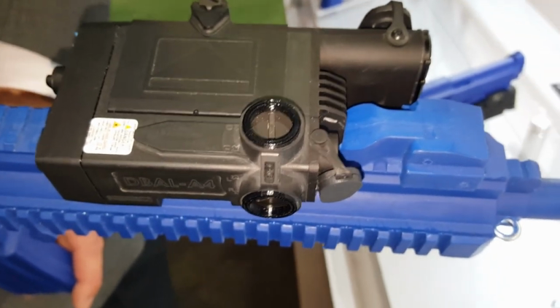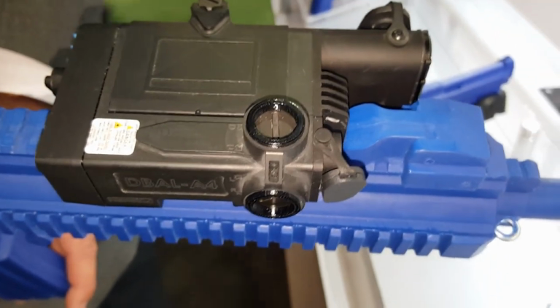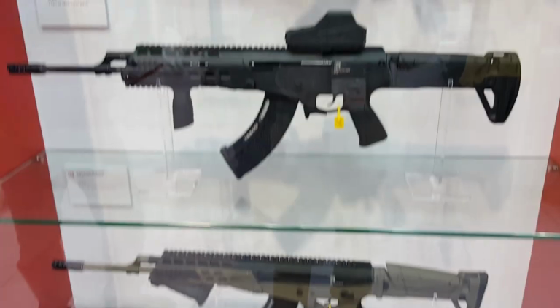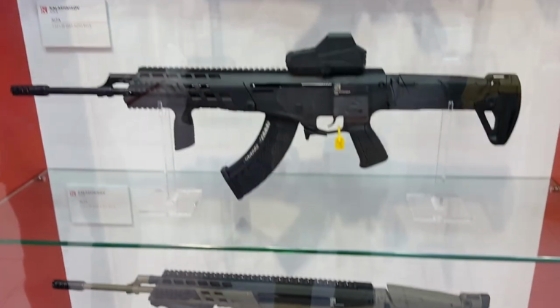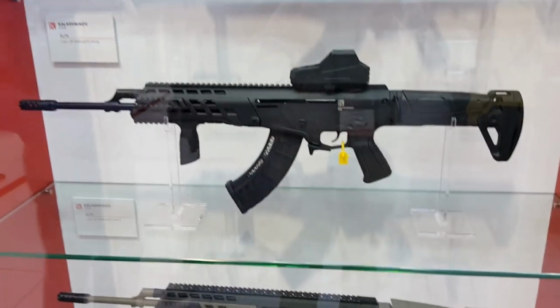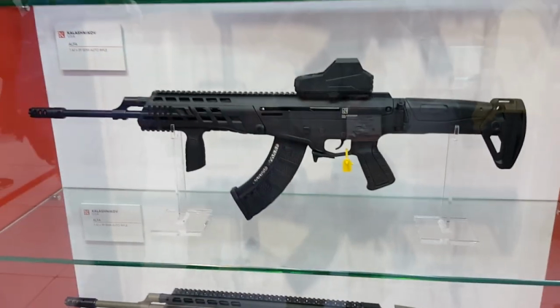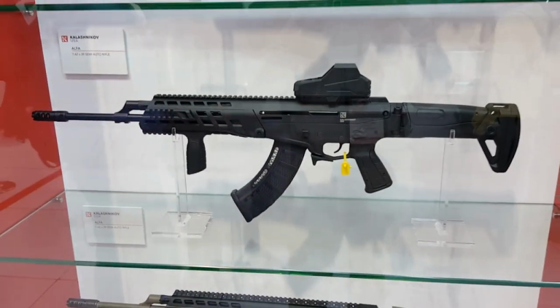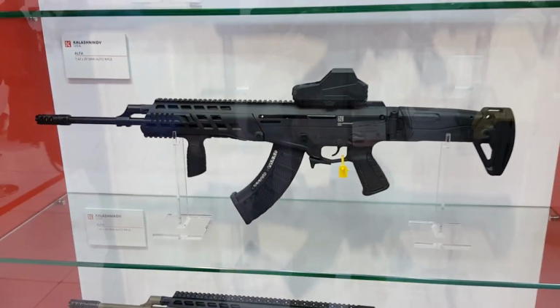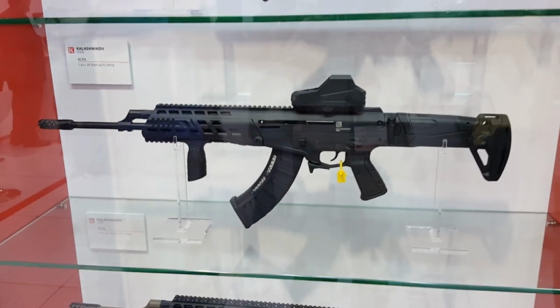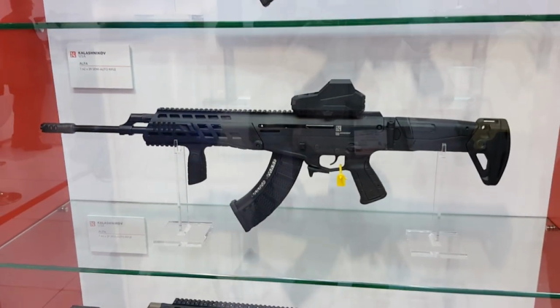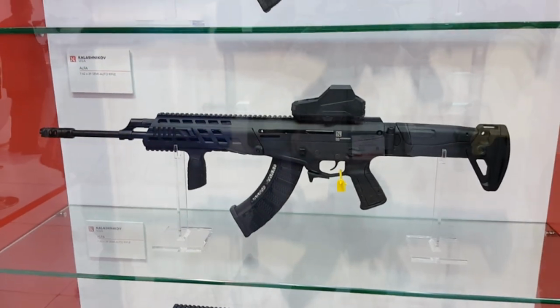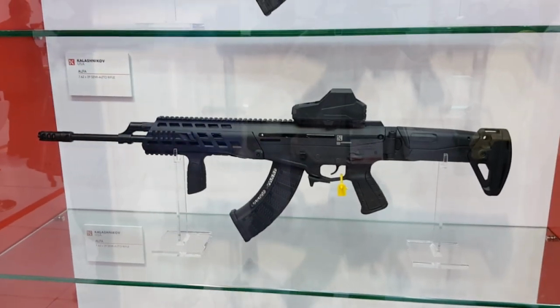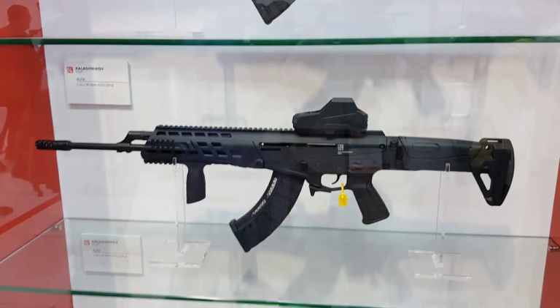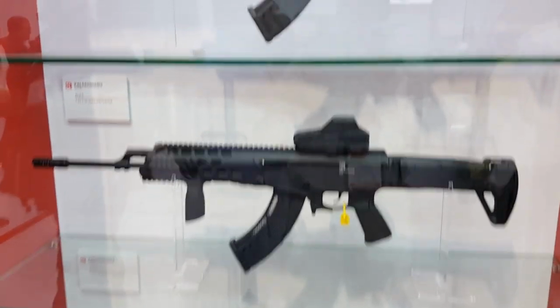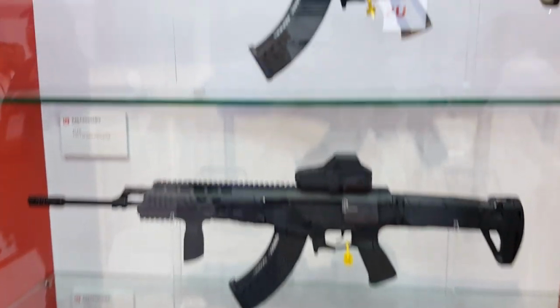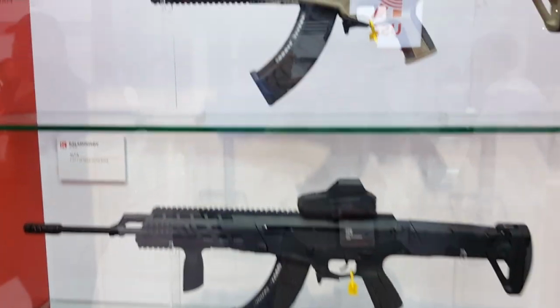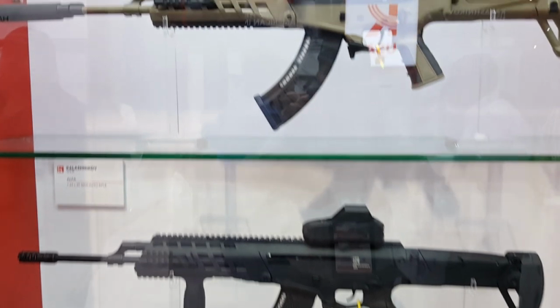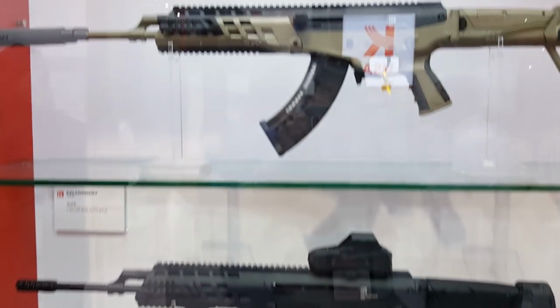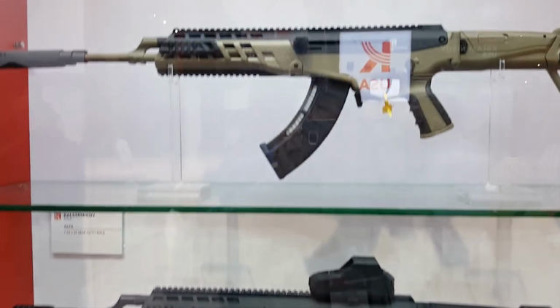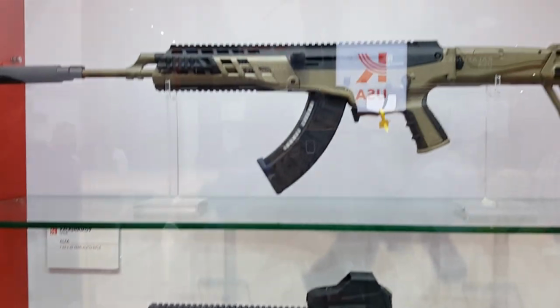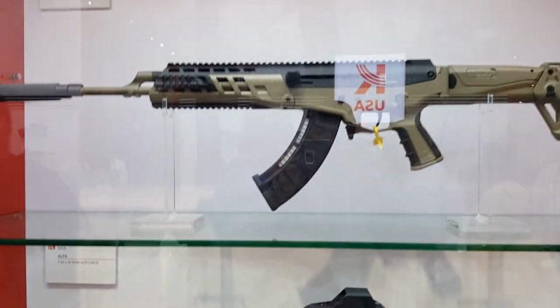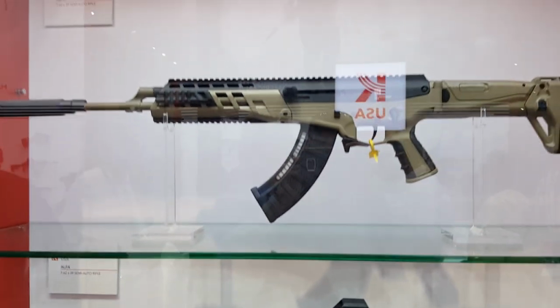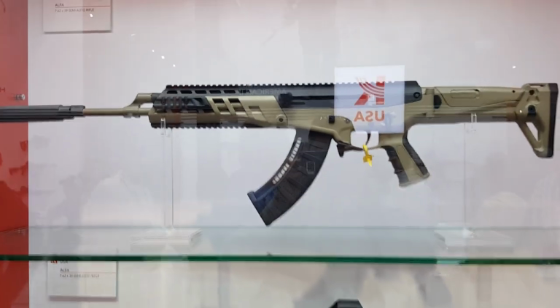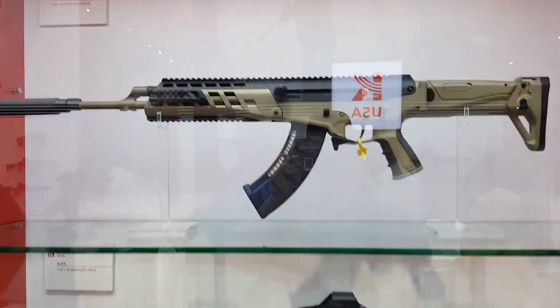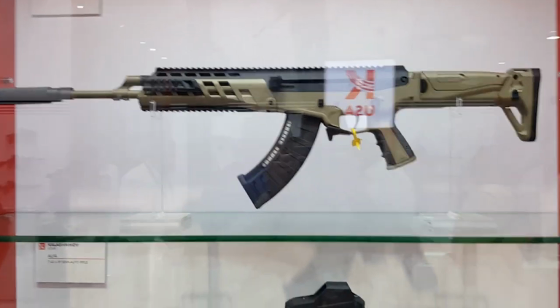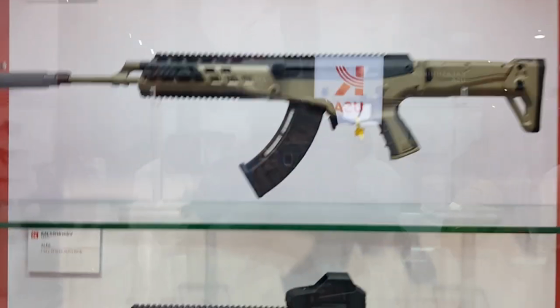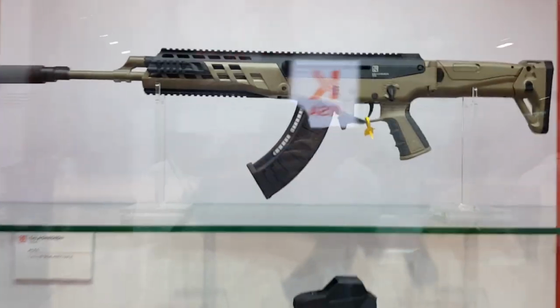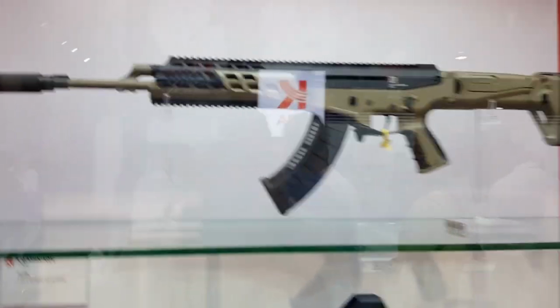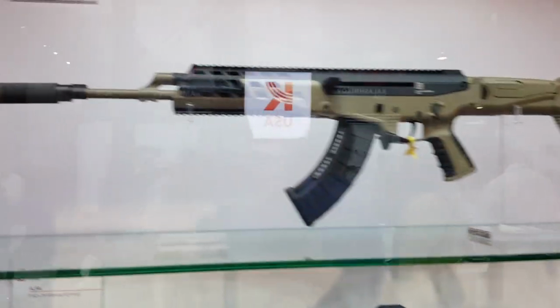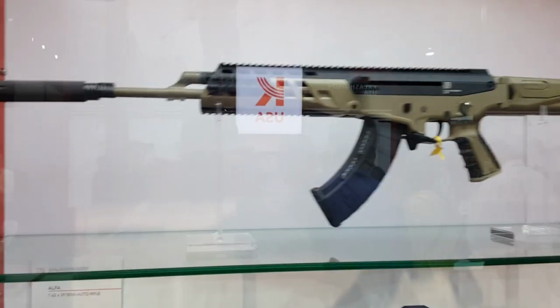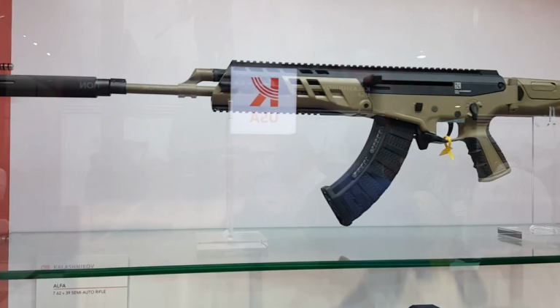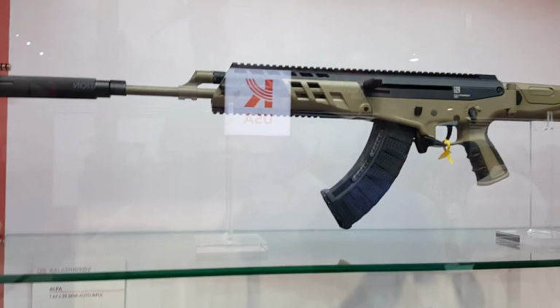I'm at the Kalashnikov USA booth. We're looking at the new Kalashnikov Alphas.